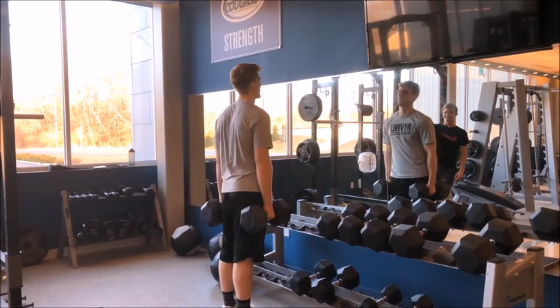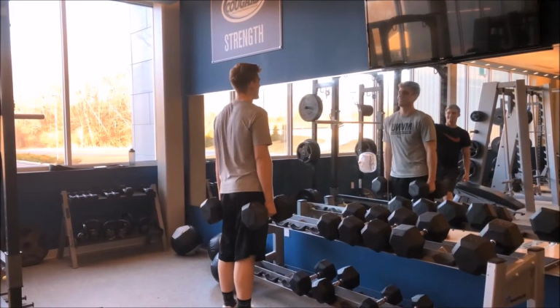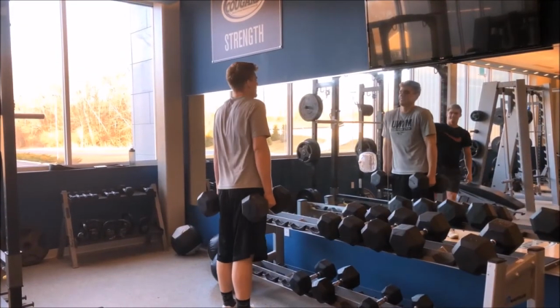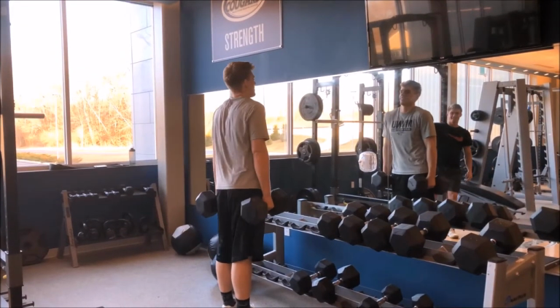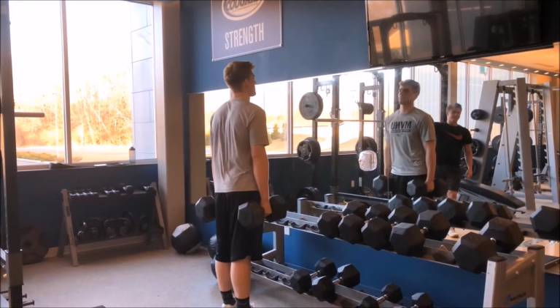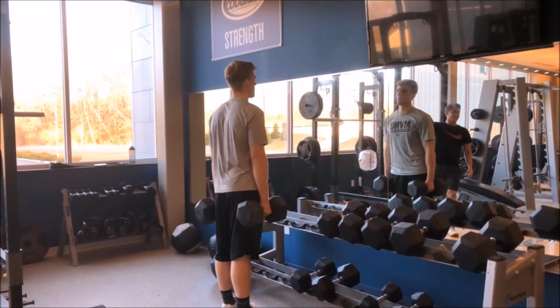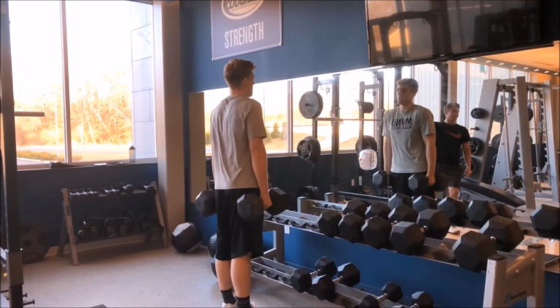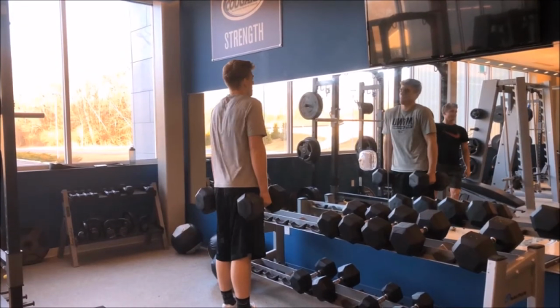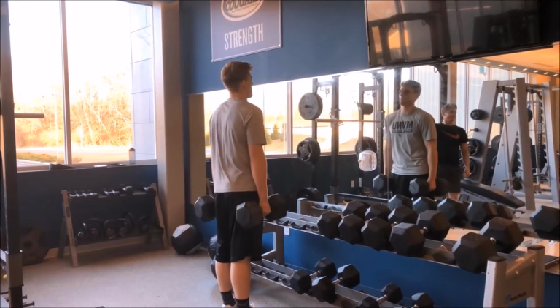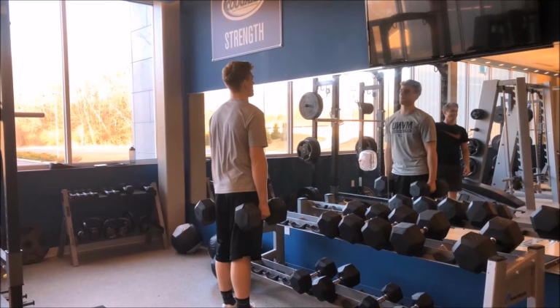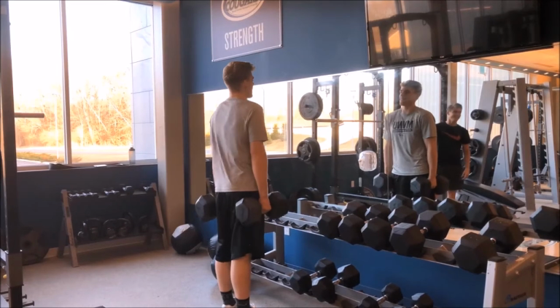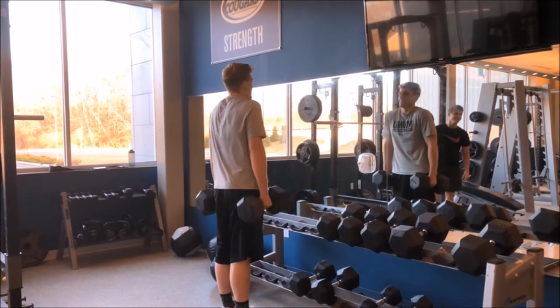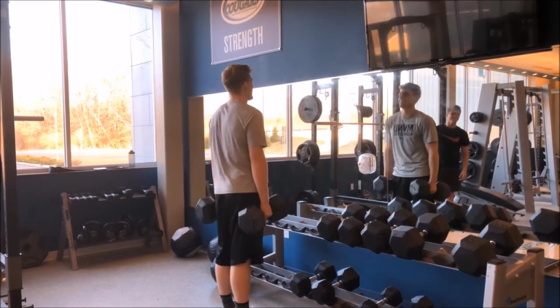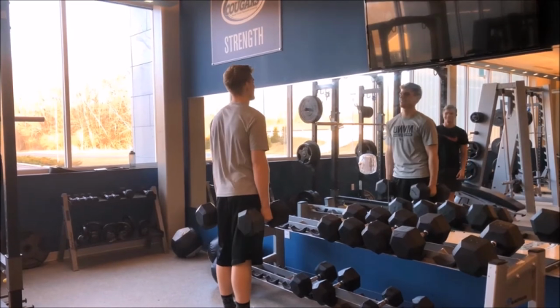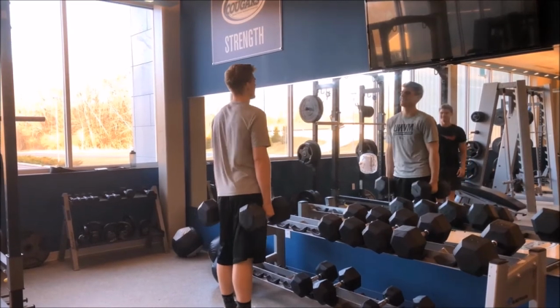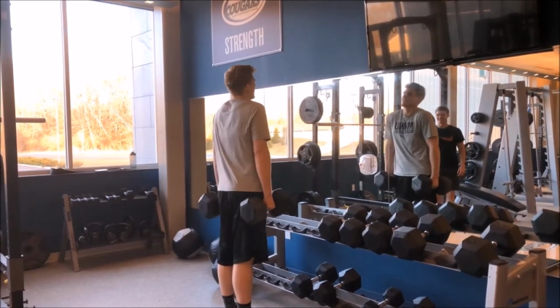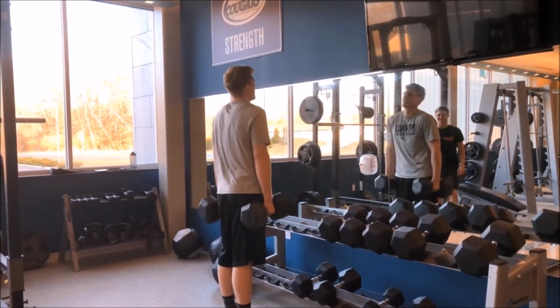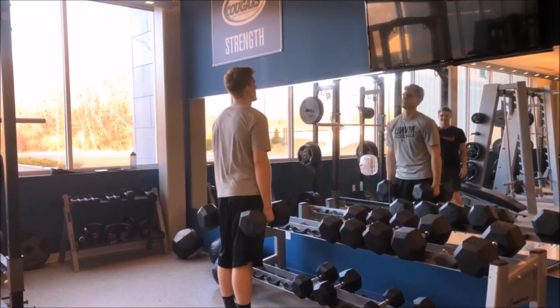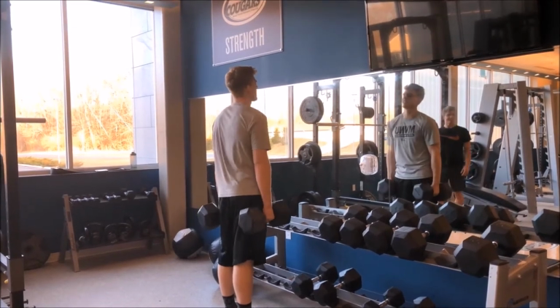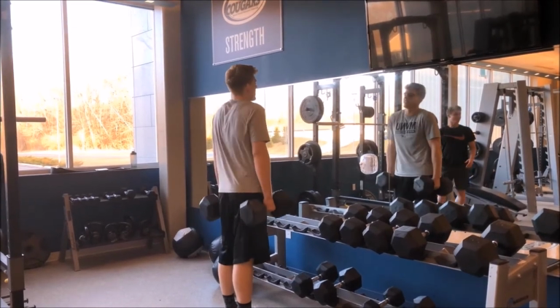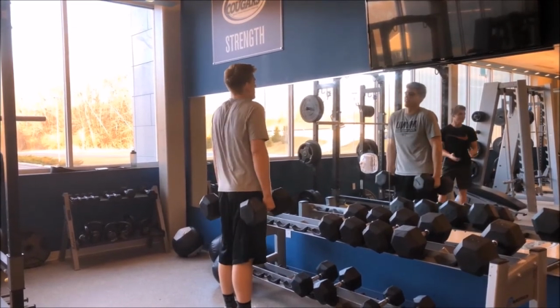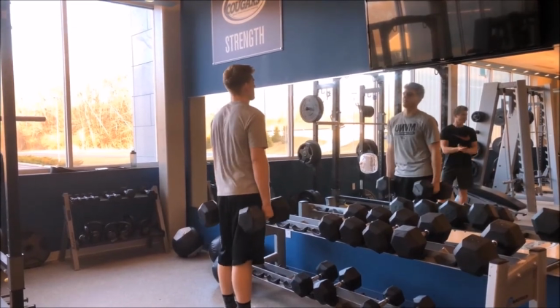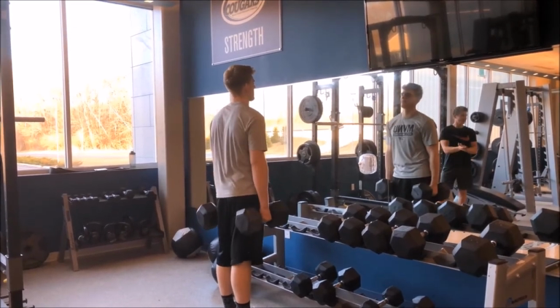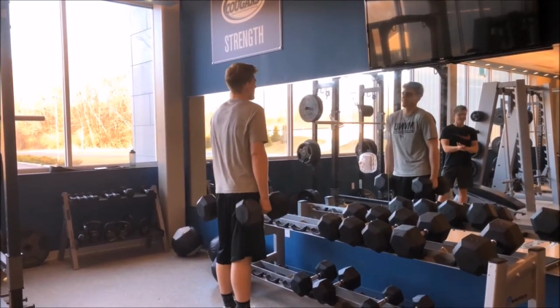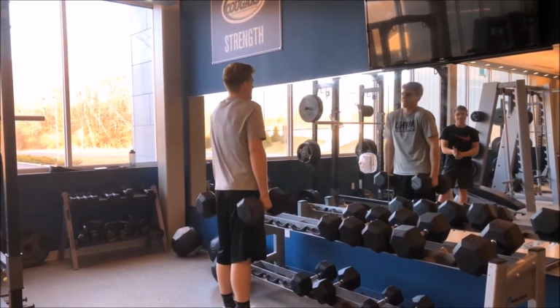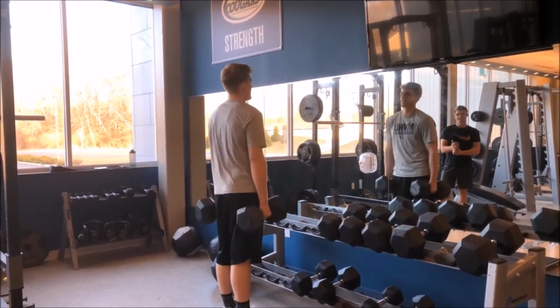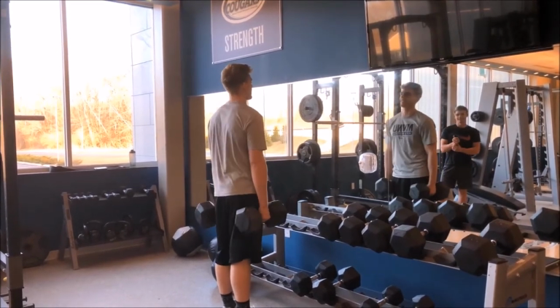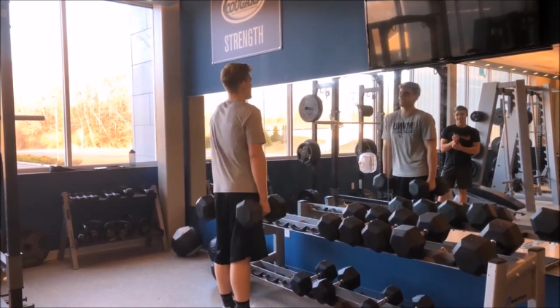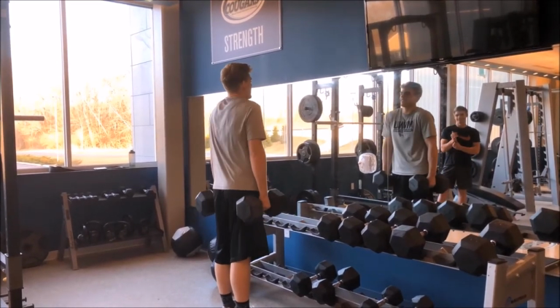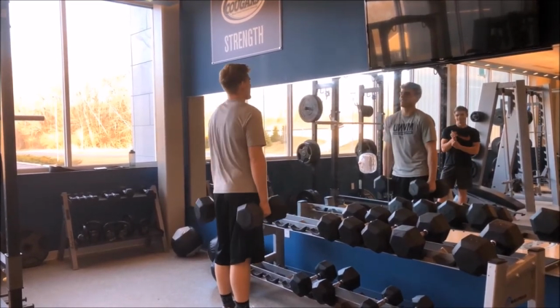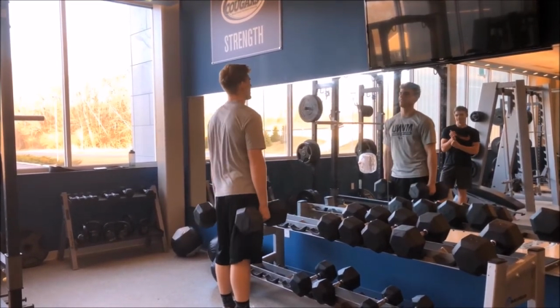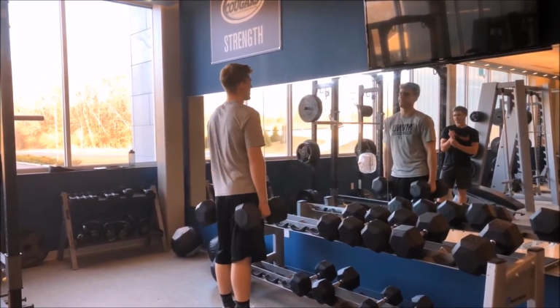Here we have dumbbell shoulder shrugs, which targets the traps. It's the end of the lifts — we were really feeling it on this one.